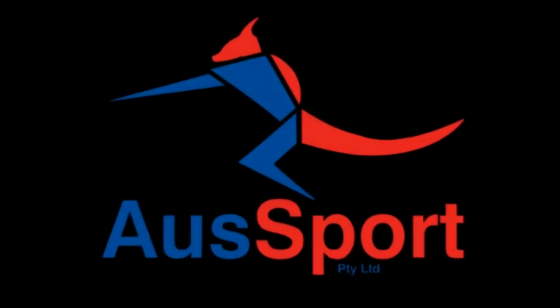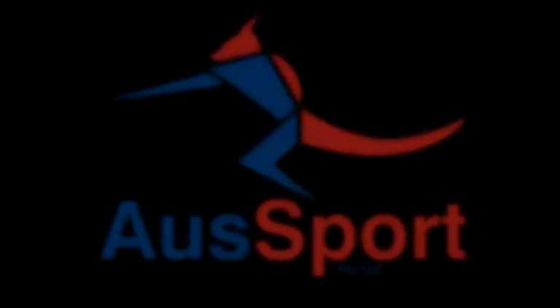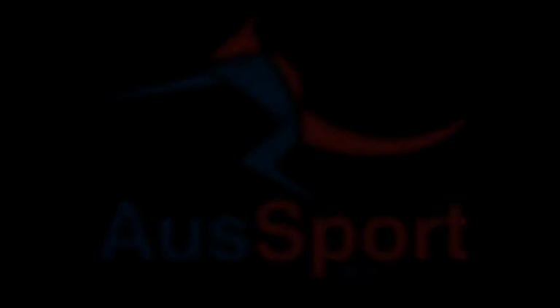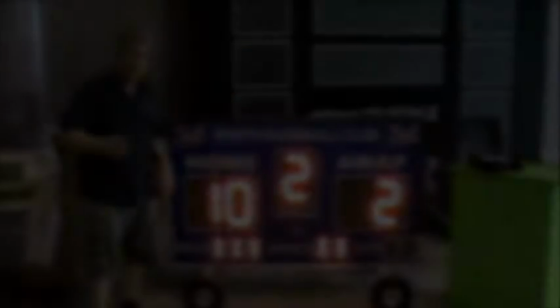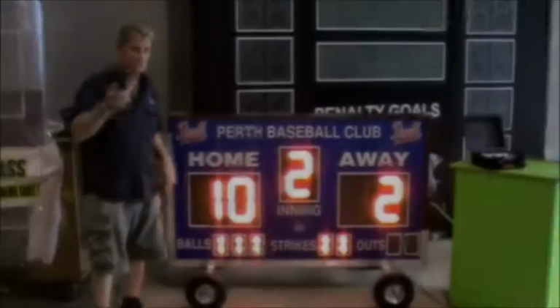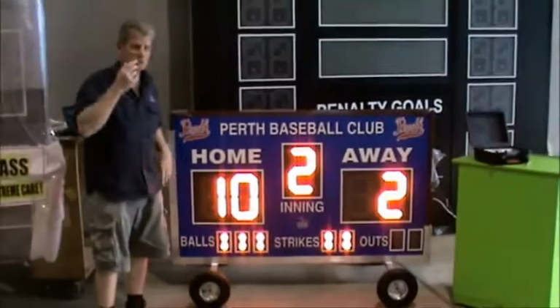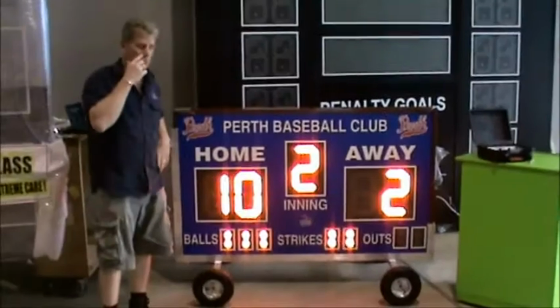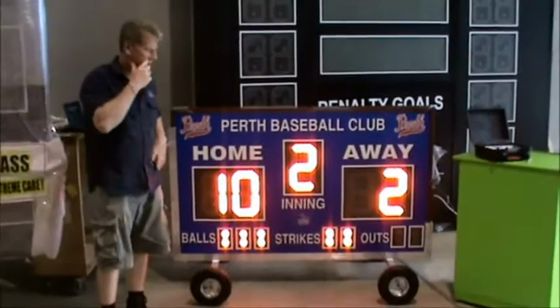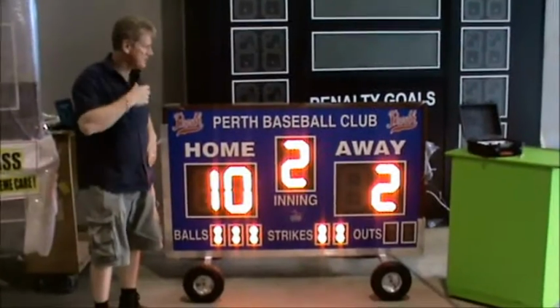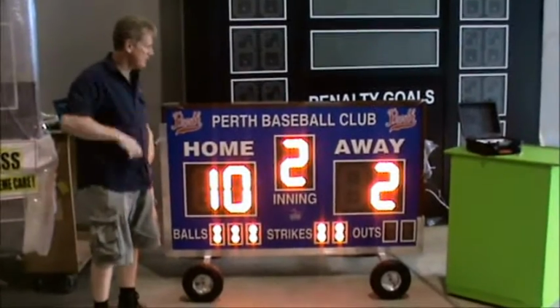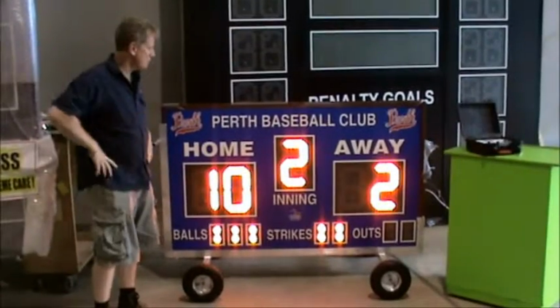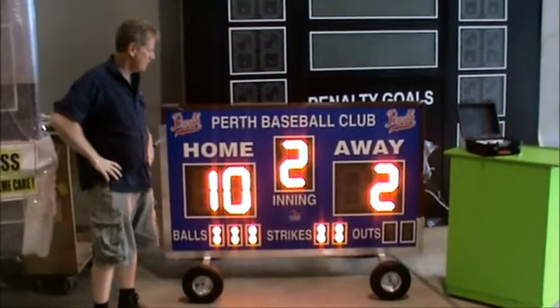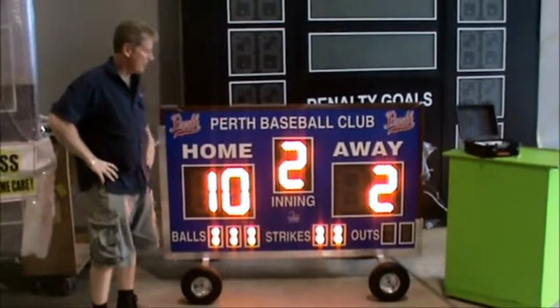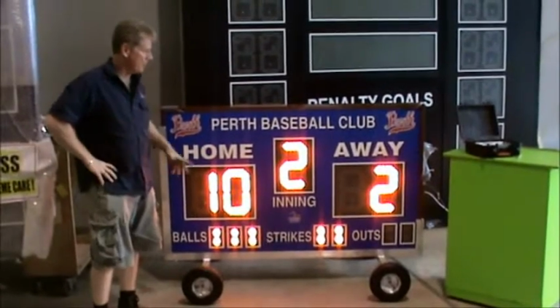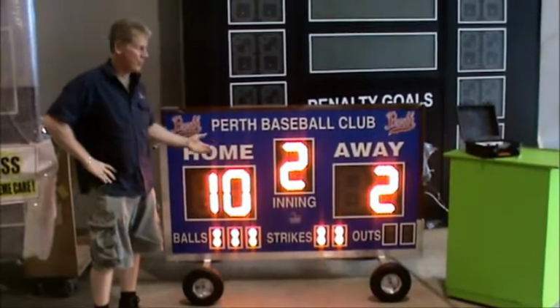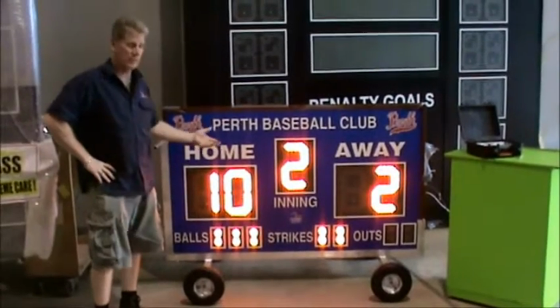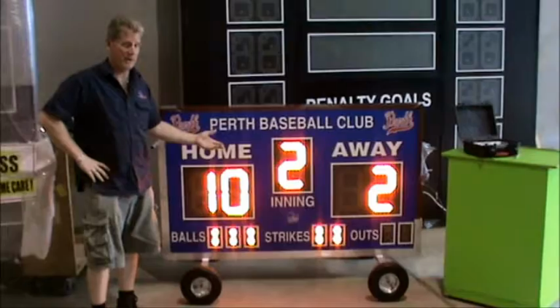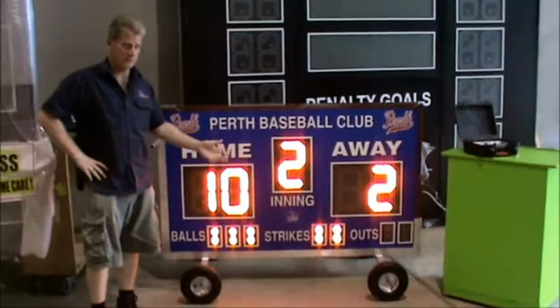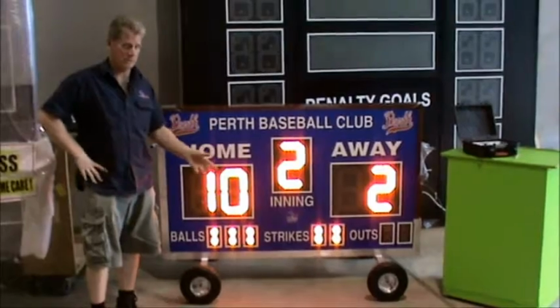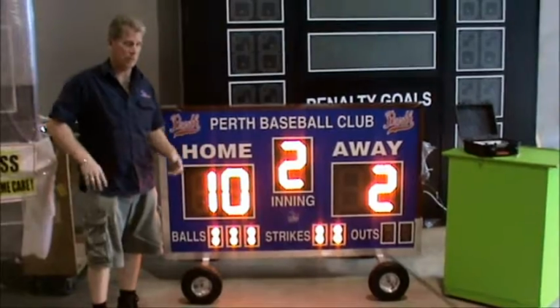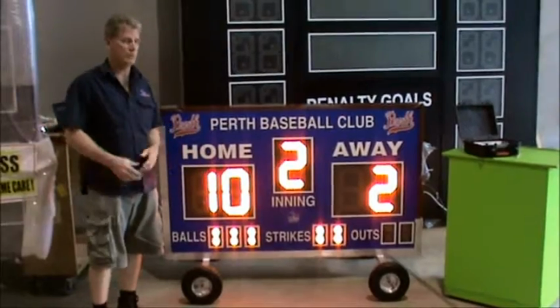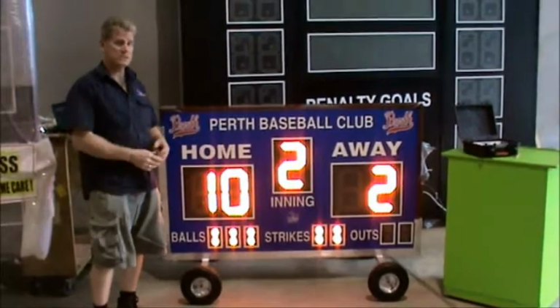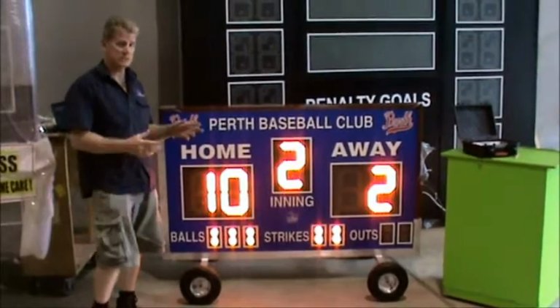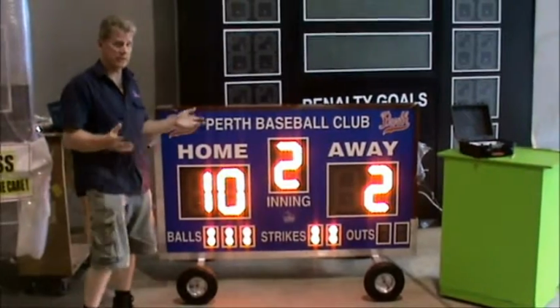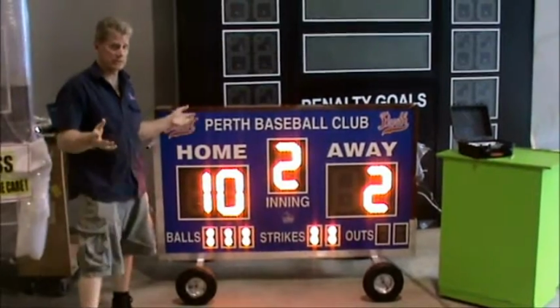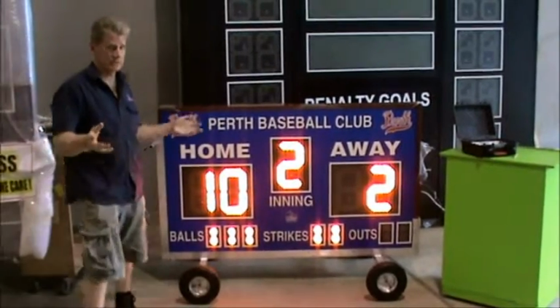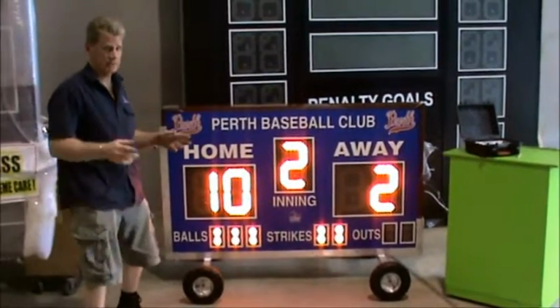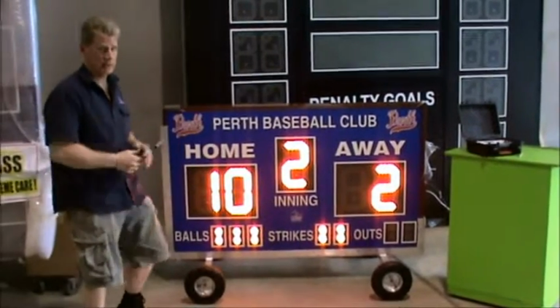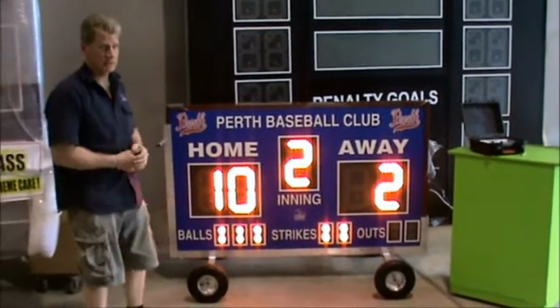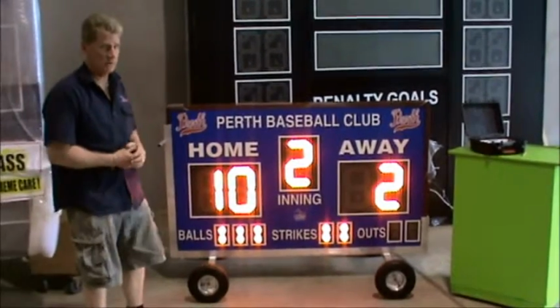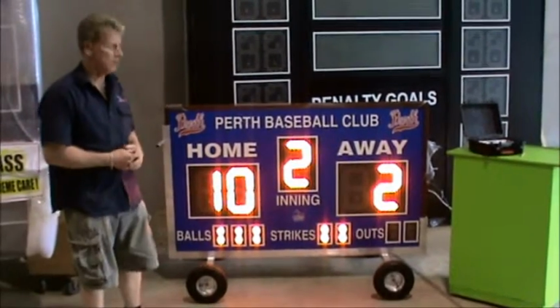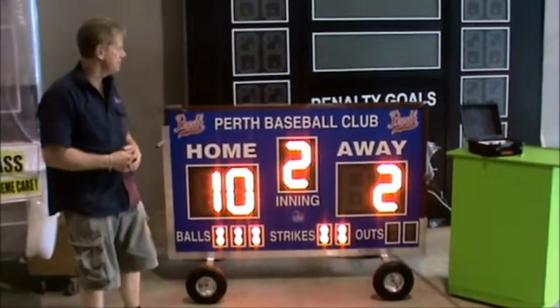Hey, I'm Randy from Allsports Scoreboards. I'd like to show you one of our affordable baseball scoreboards. This is a great little number for a lot of the small clubs.